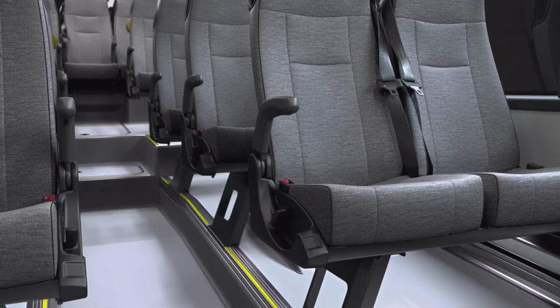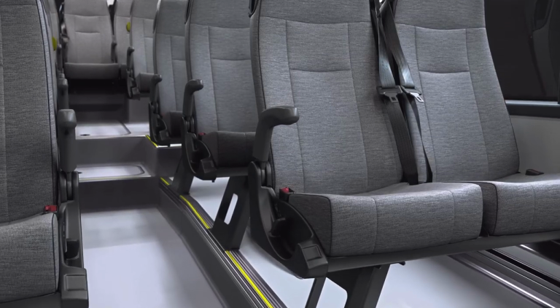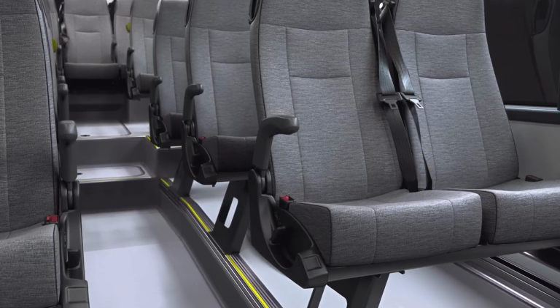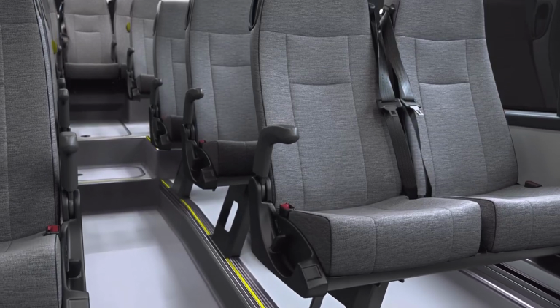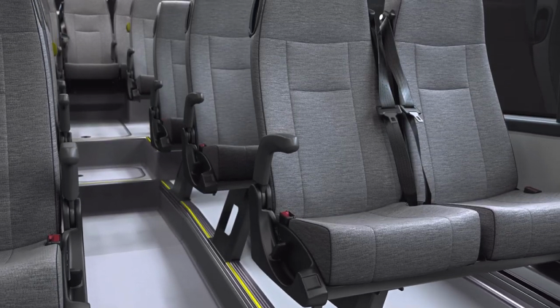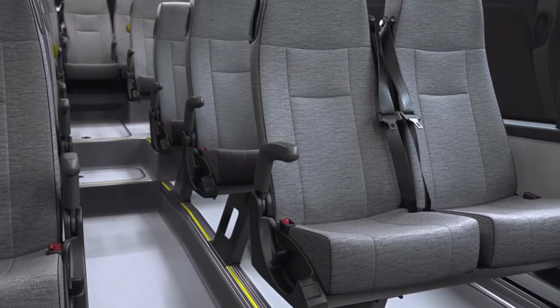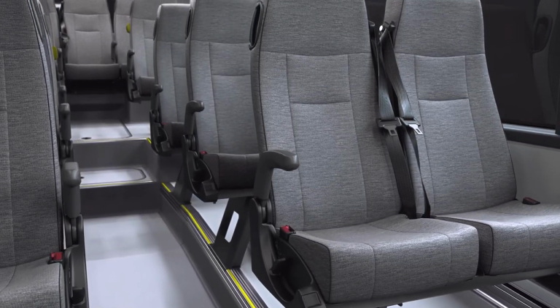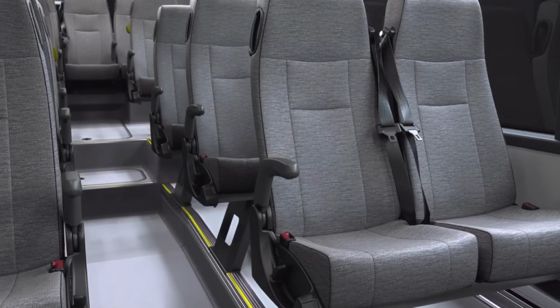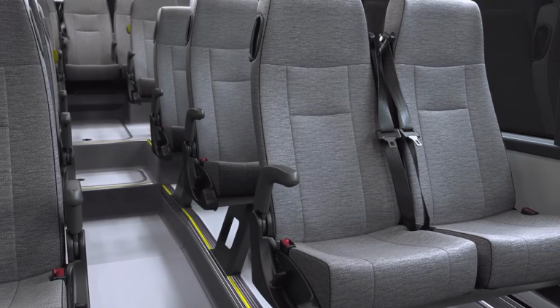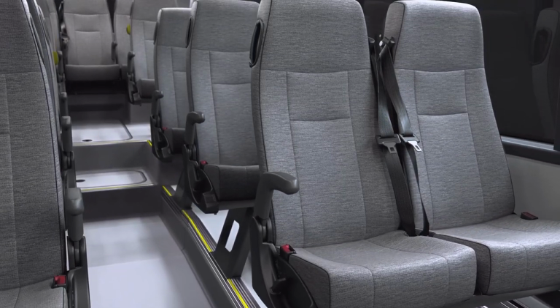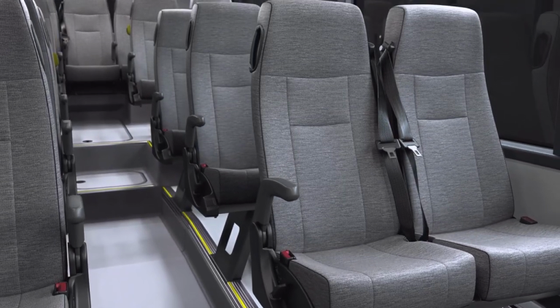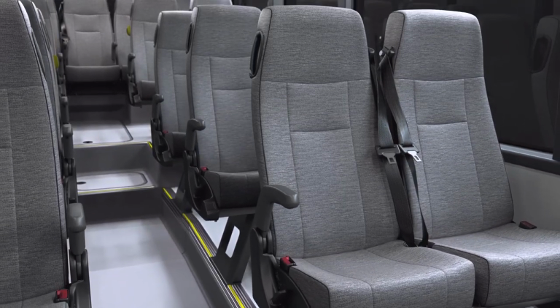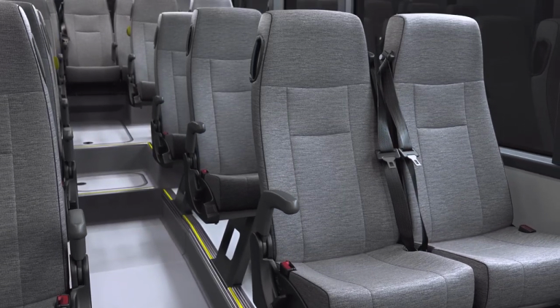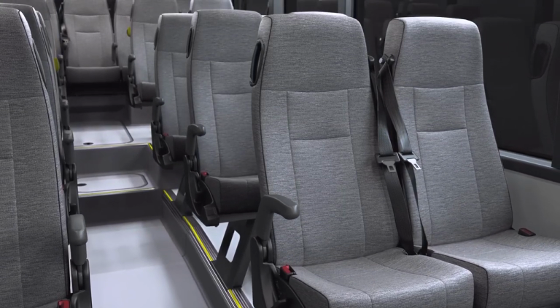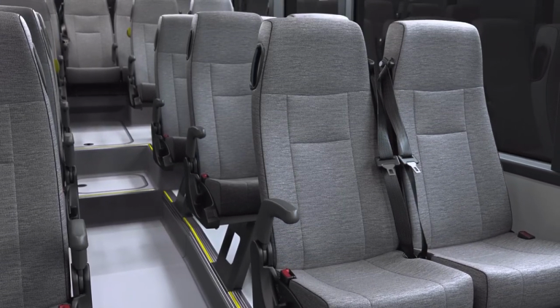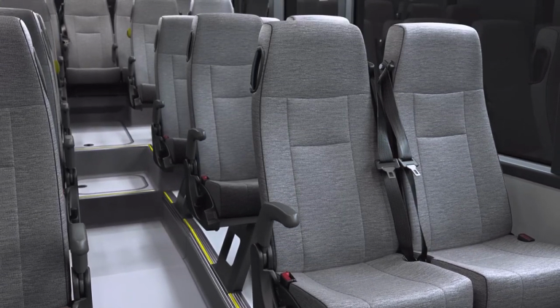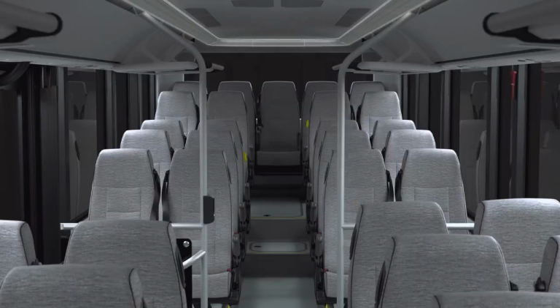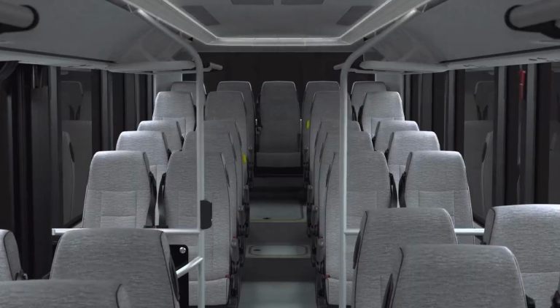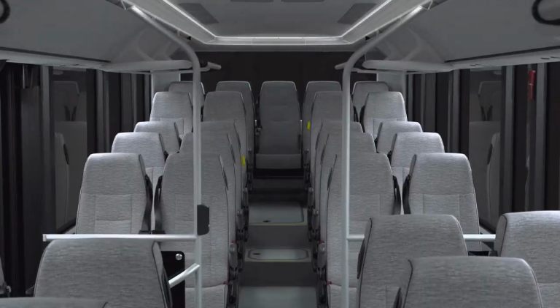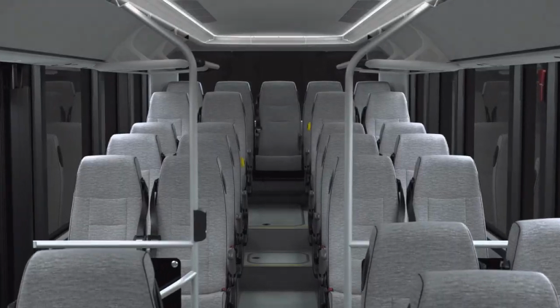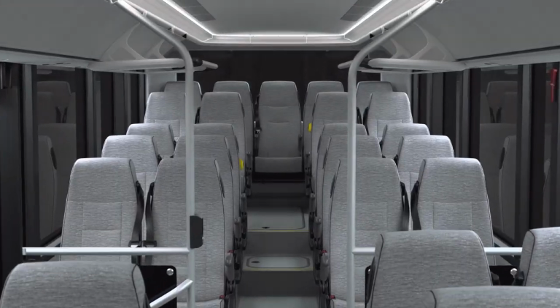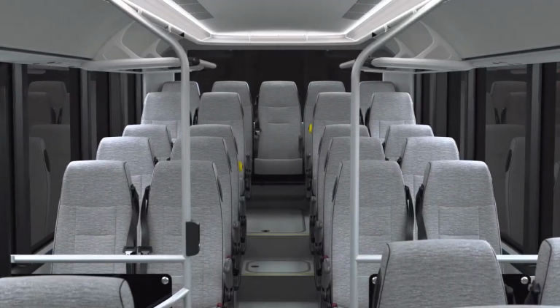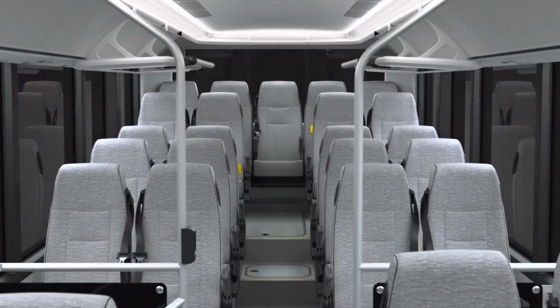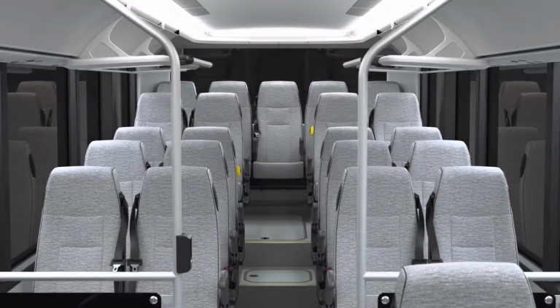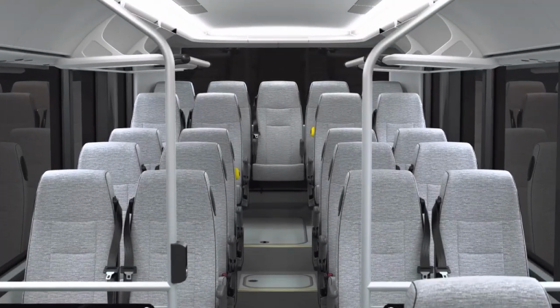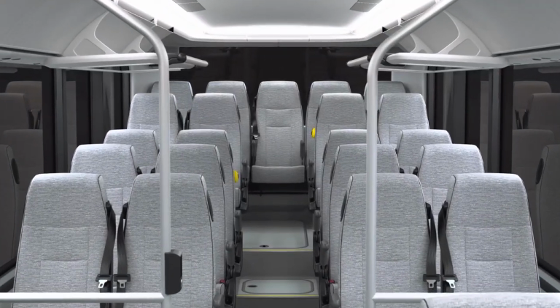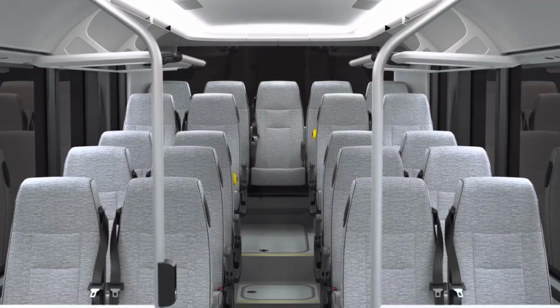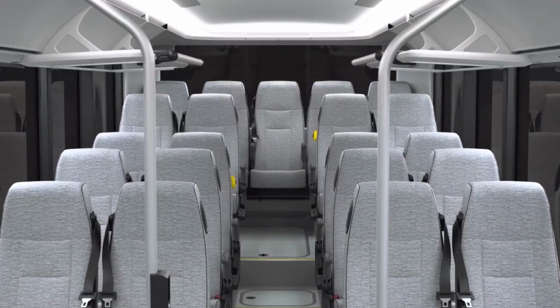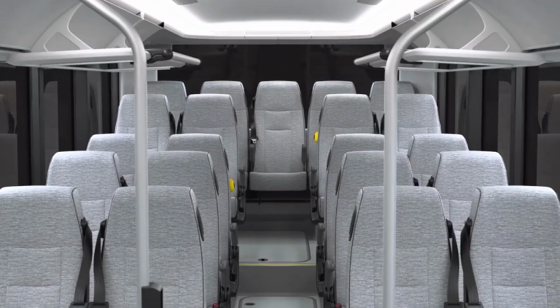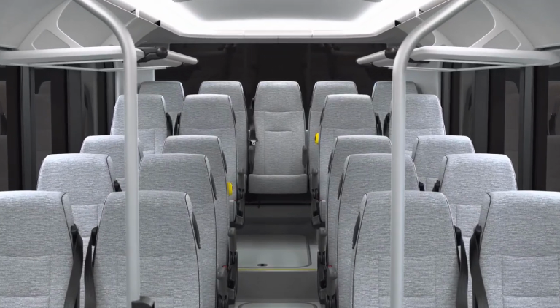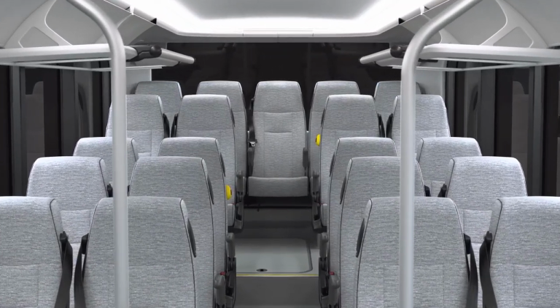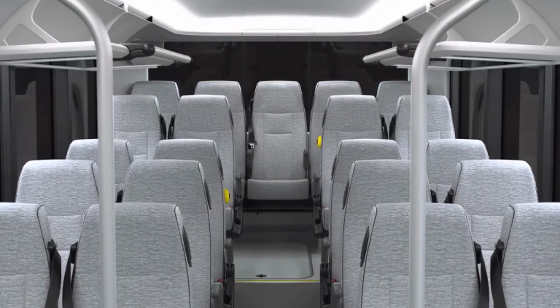The Scania Interlink still offers a high degree of flexibility in terms of vehicle length, interior layout, classification, and more.